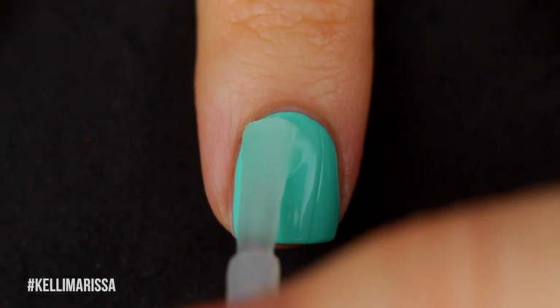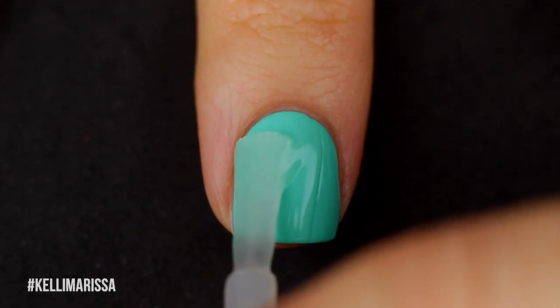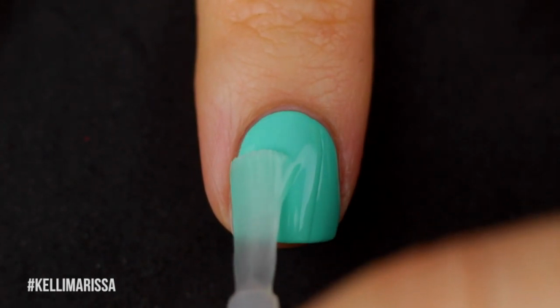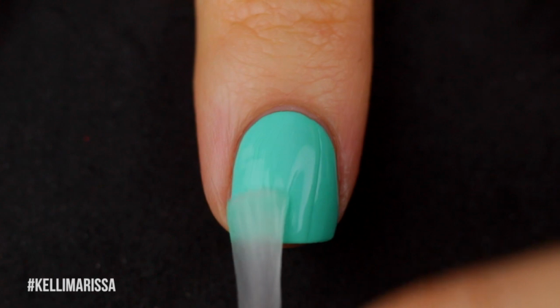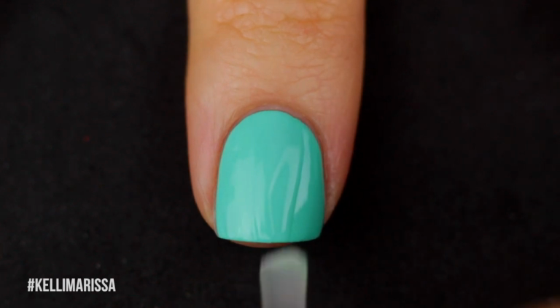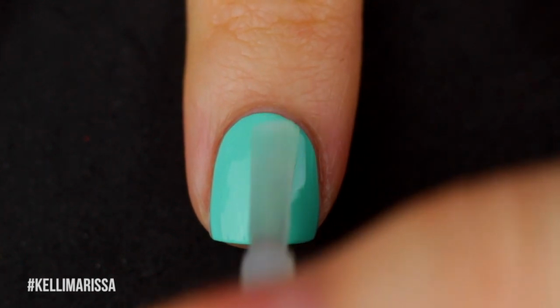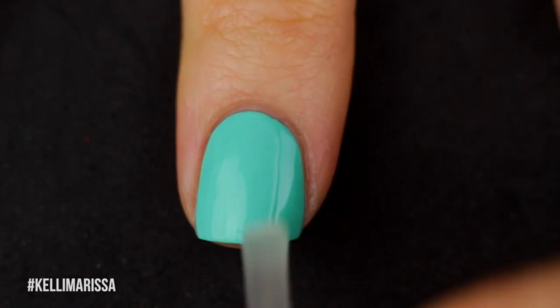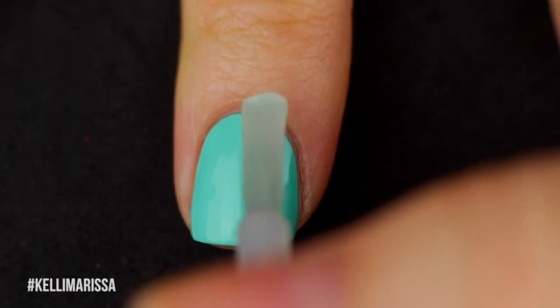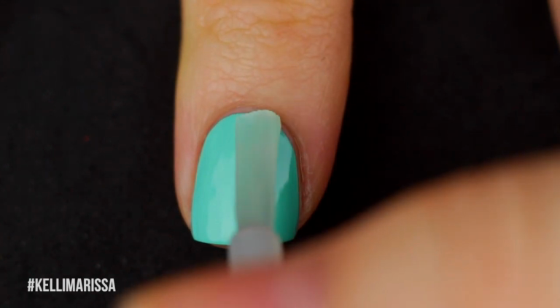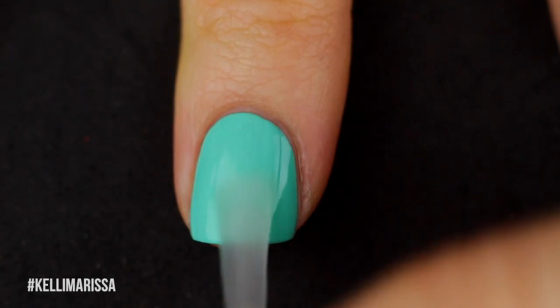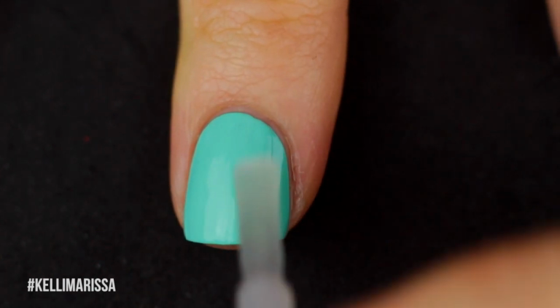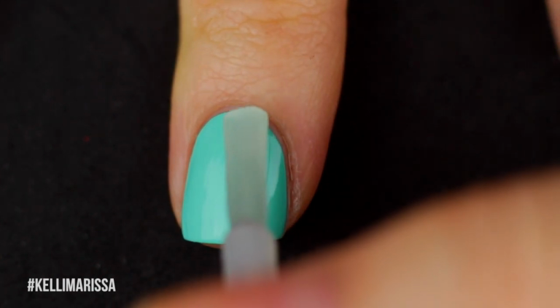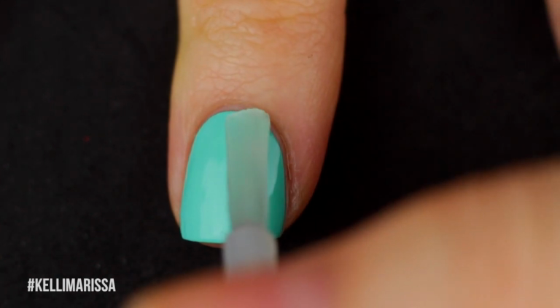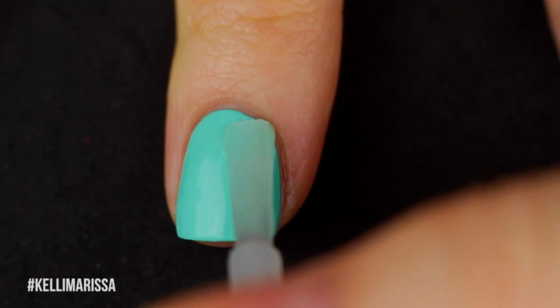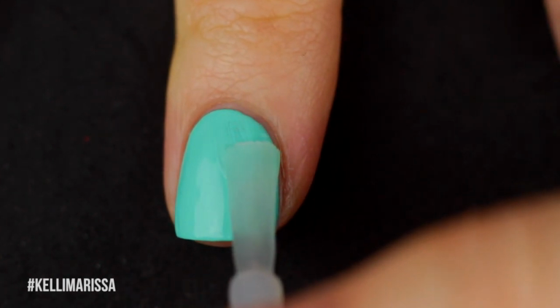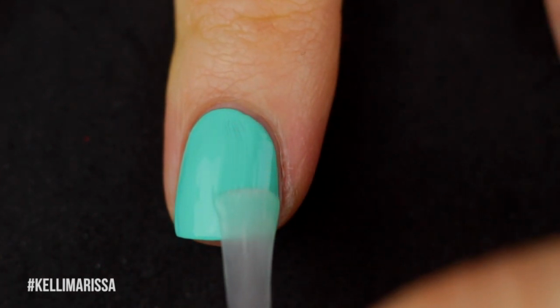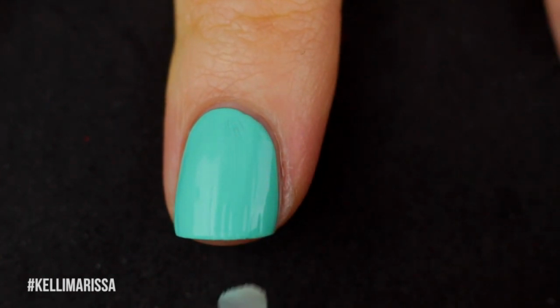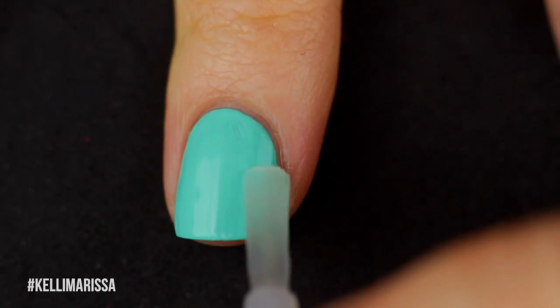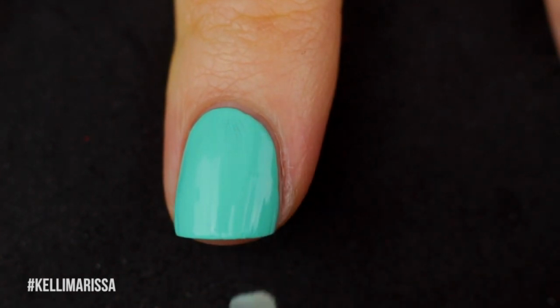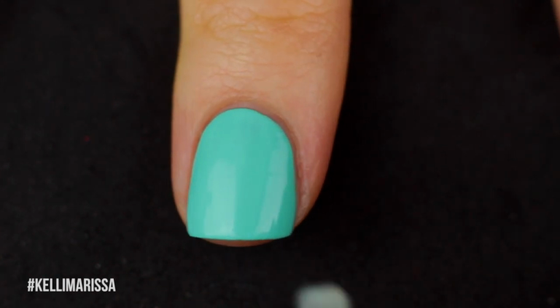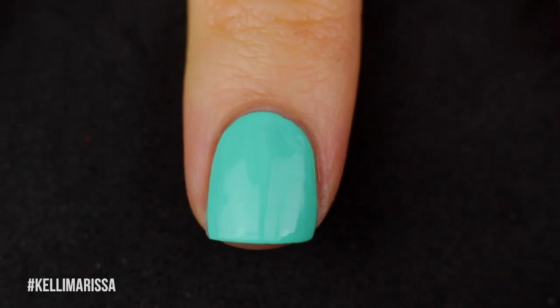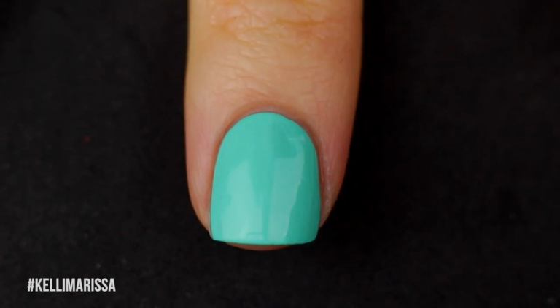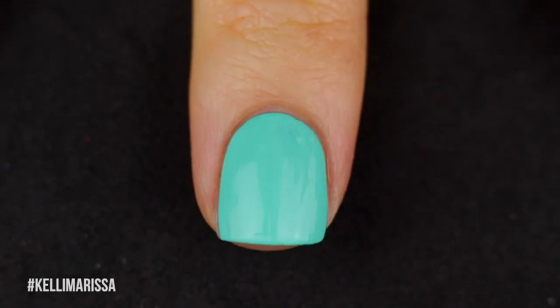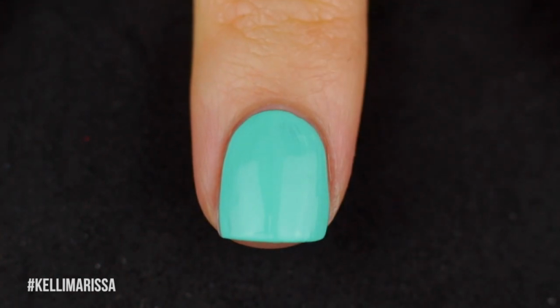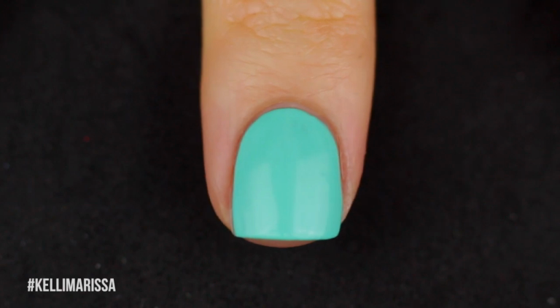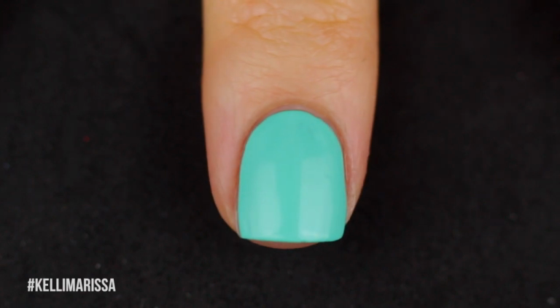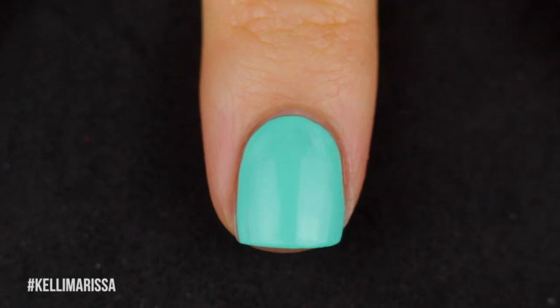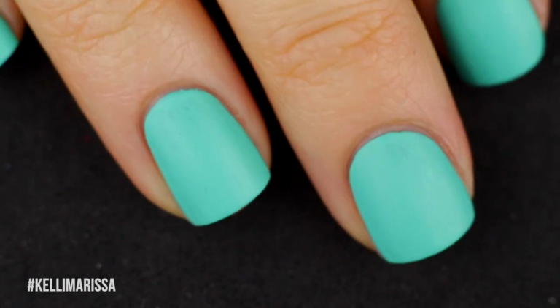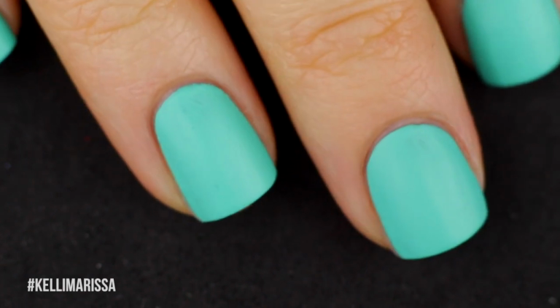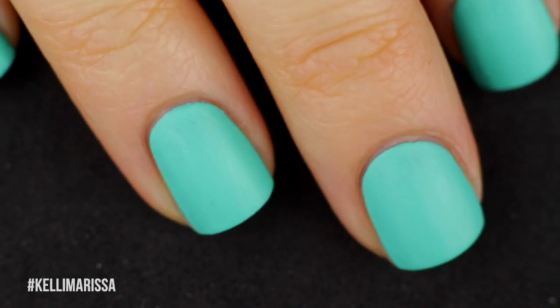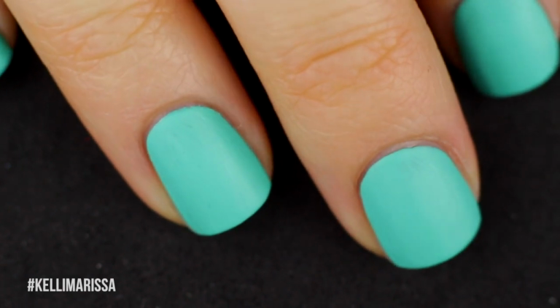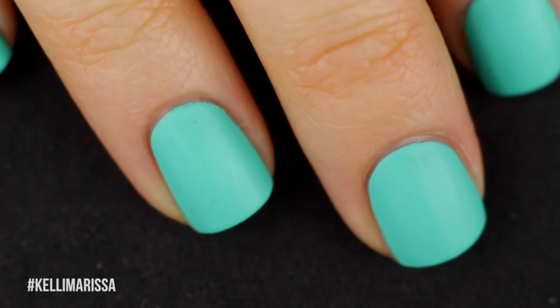I wouldn't normally do the matte top coat at this stage of the manicure, but we are having two different textures on this manicure — a matte base with a glossy top.